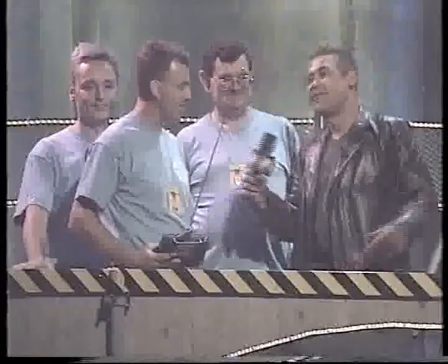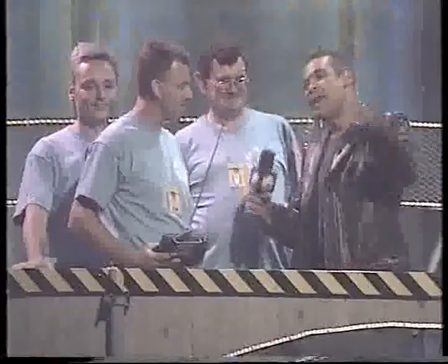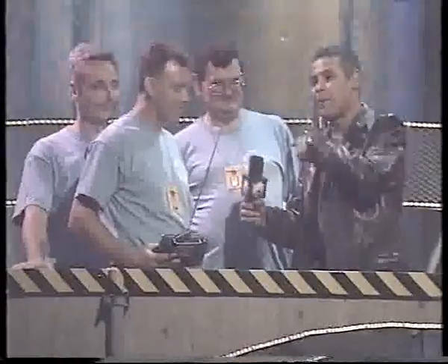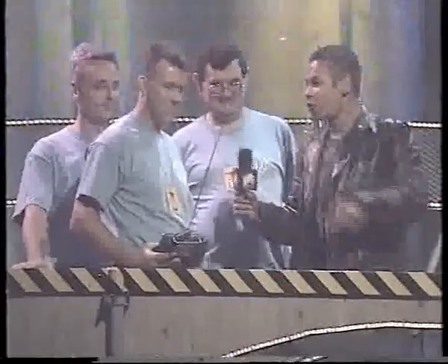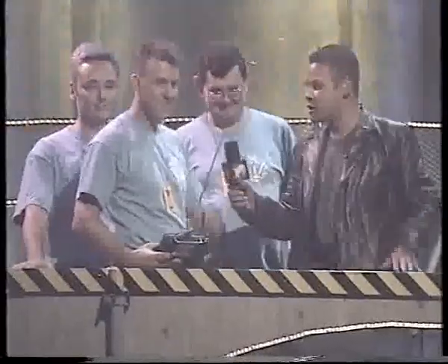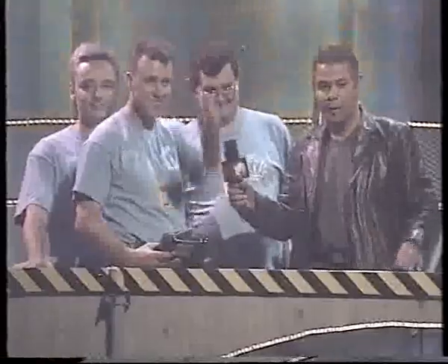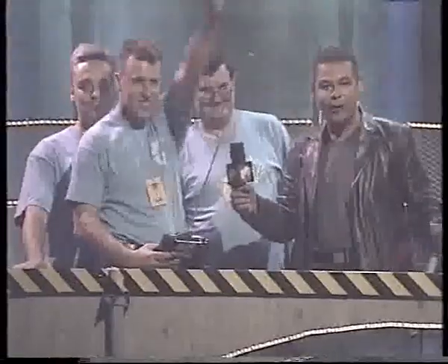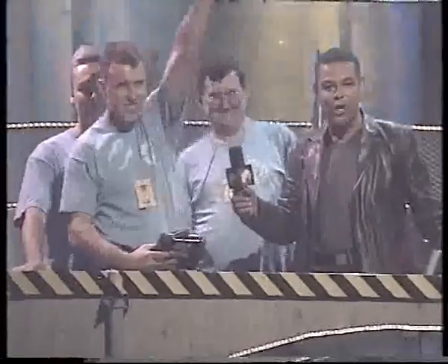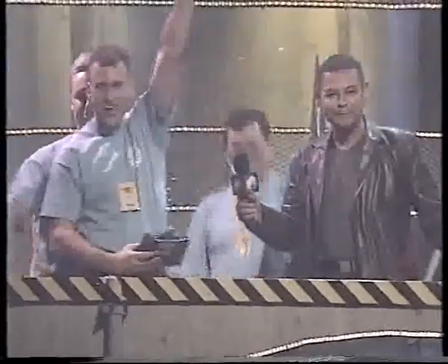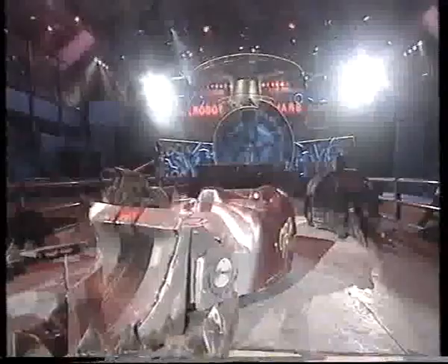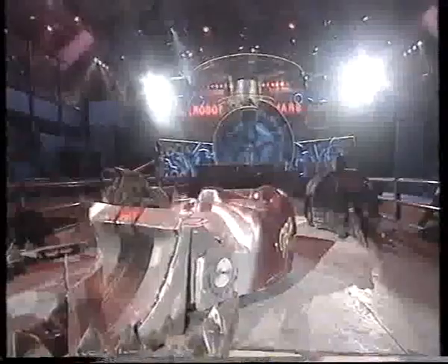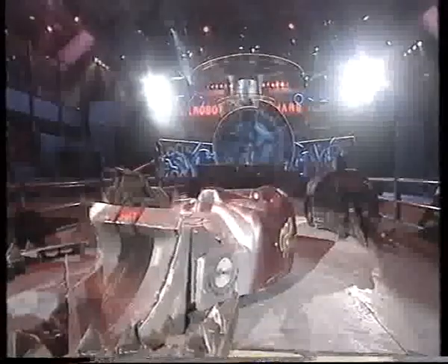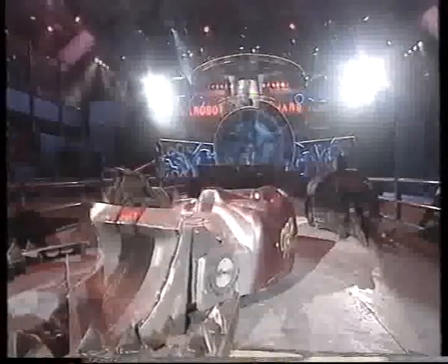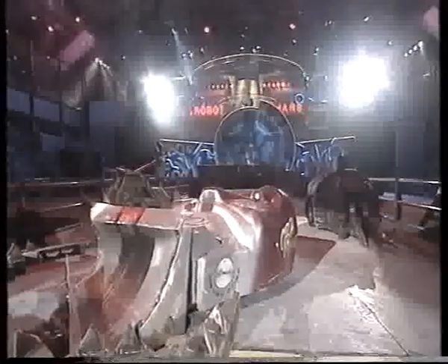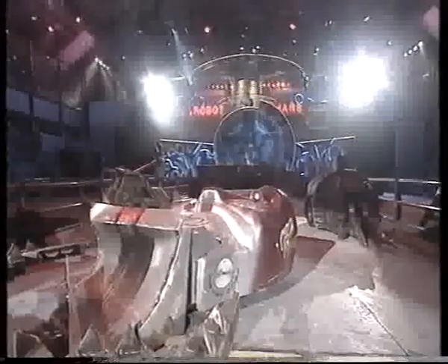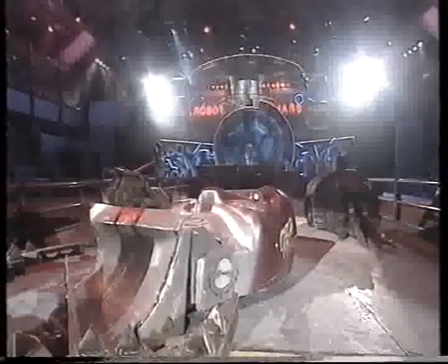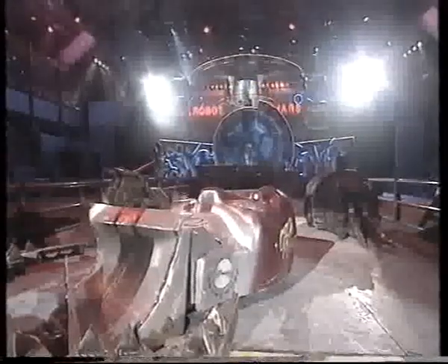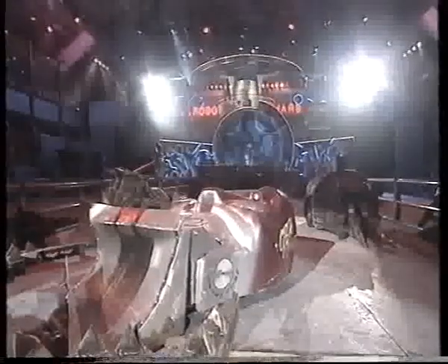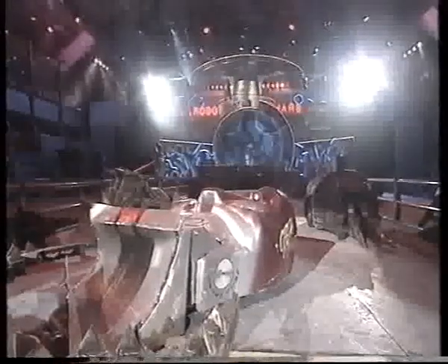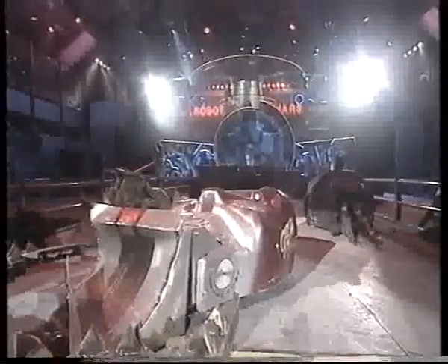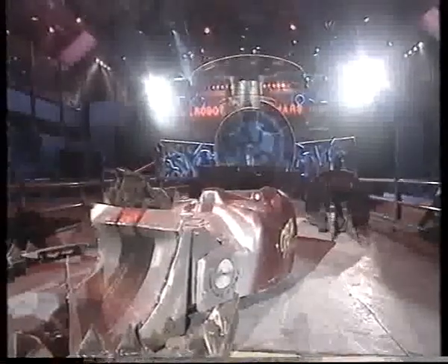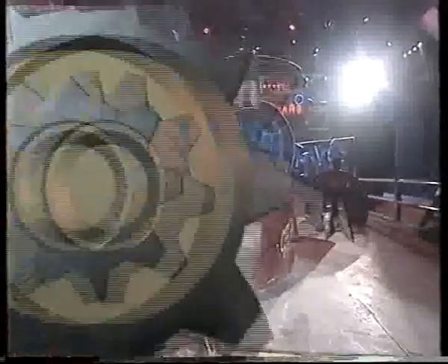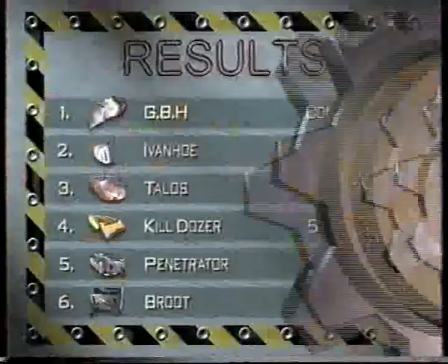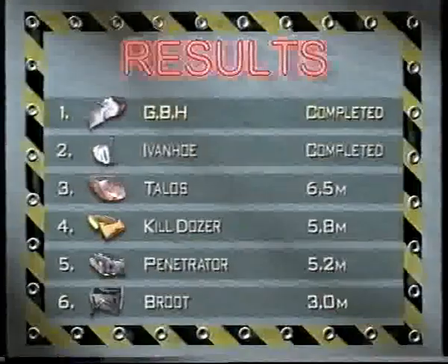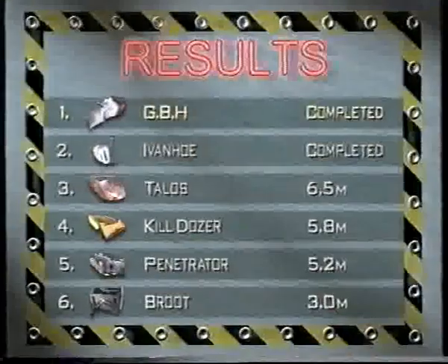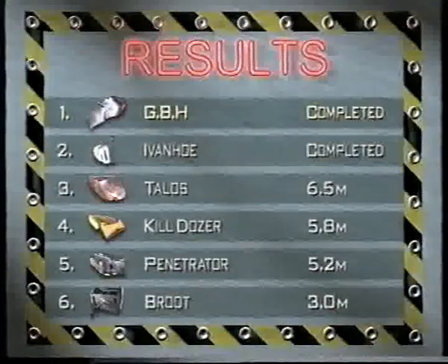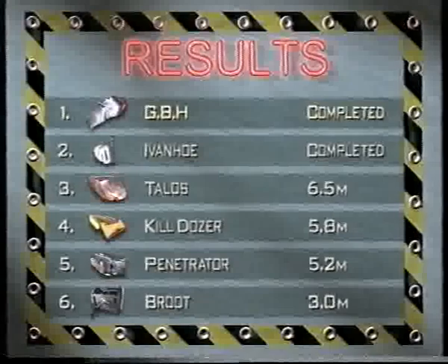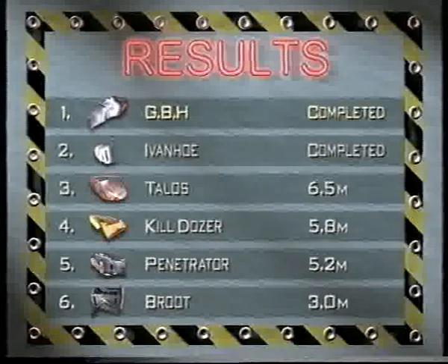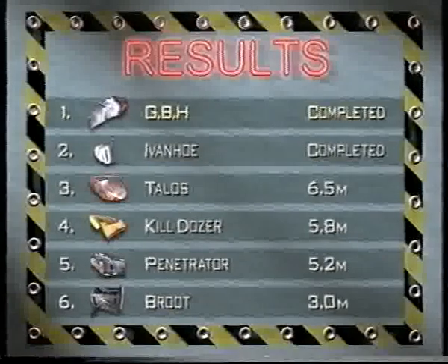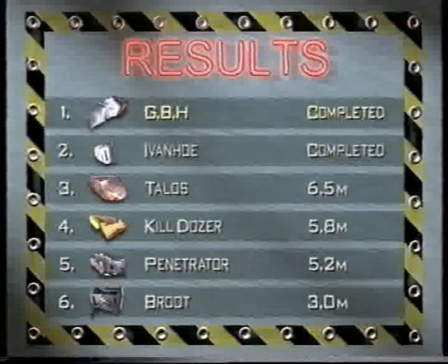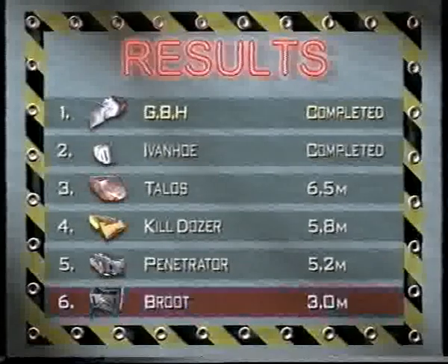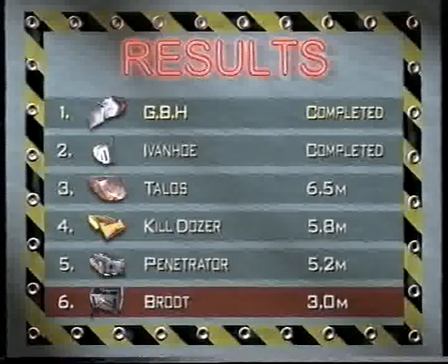Give them a round of applause, ladies and gentlemen. Well done. The shovel may have gone, but they did the spade work and they're through. They've completed the course.